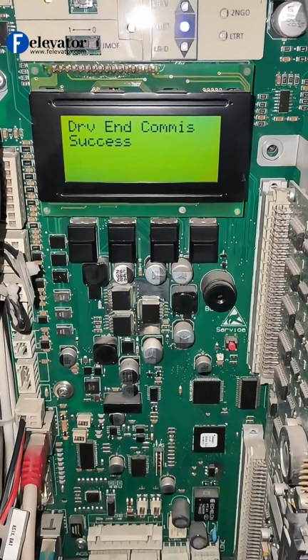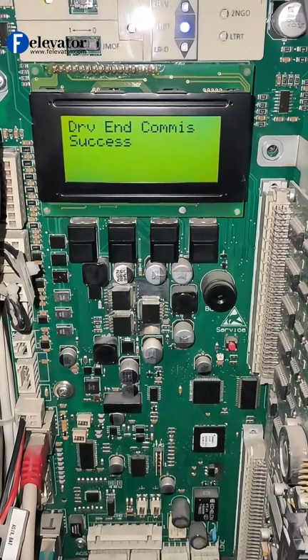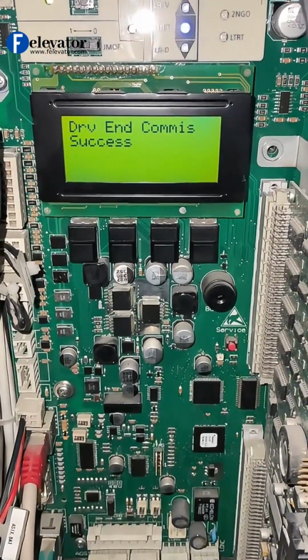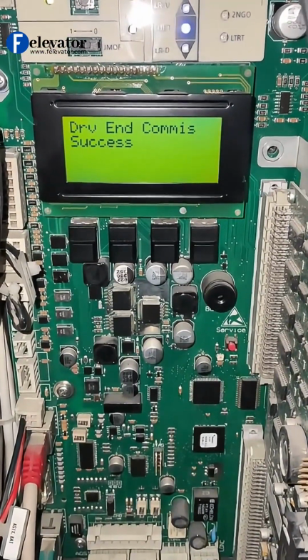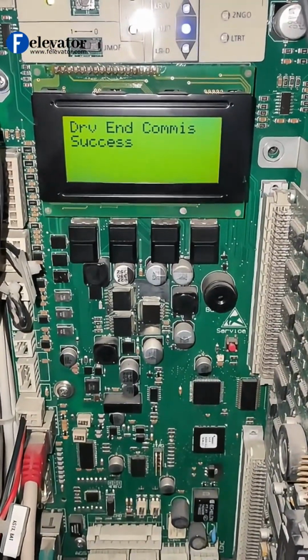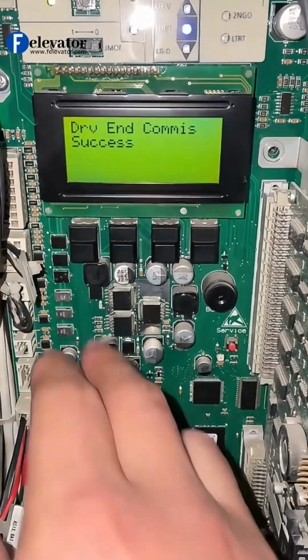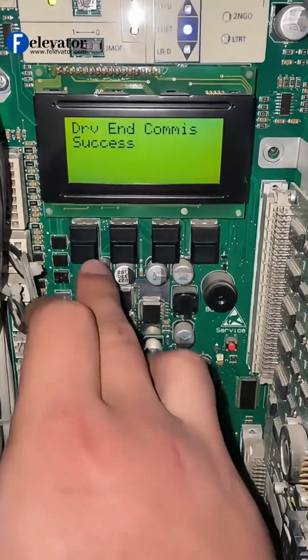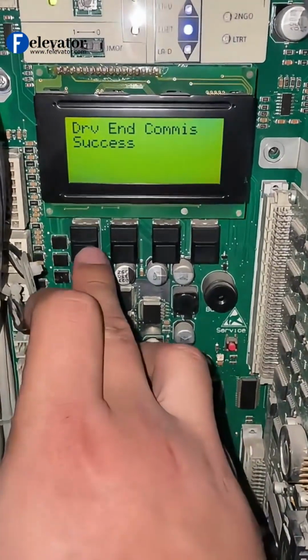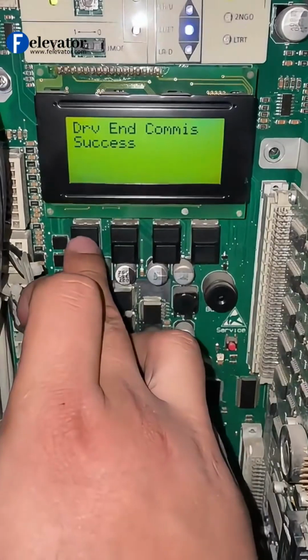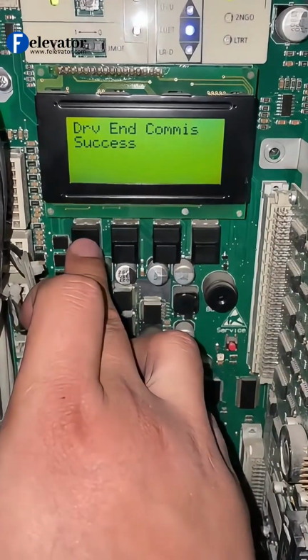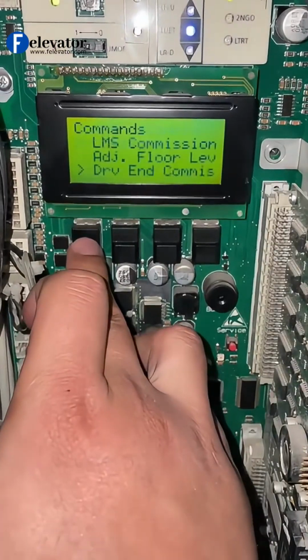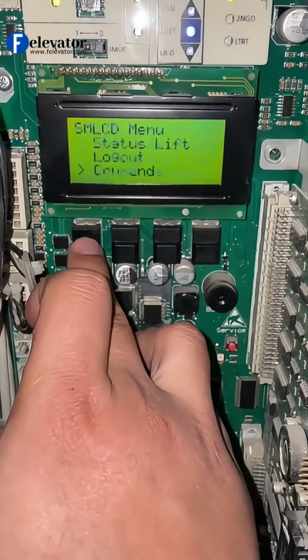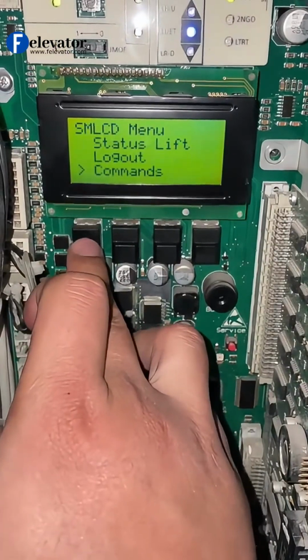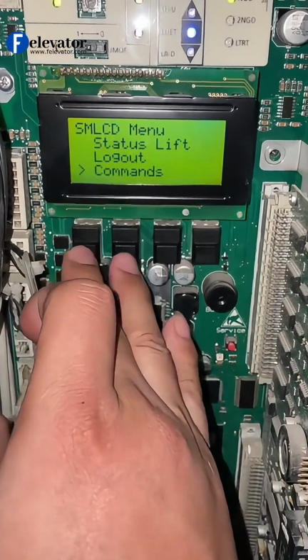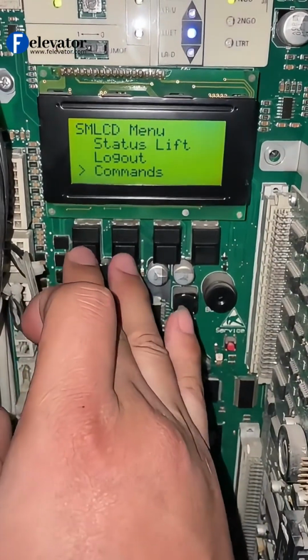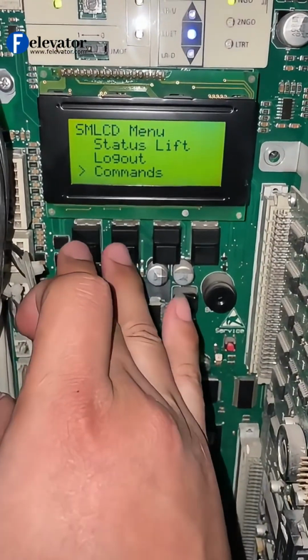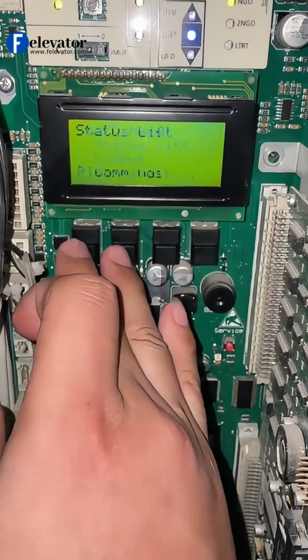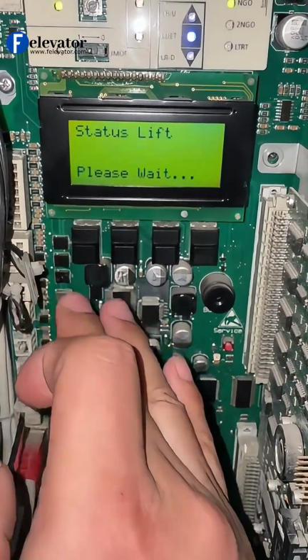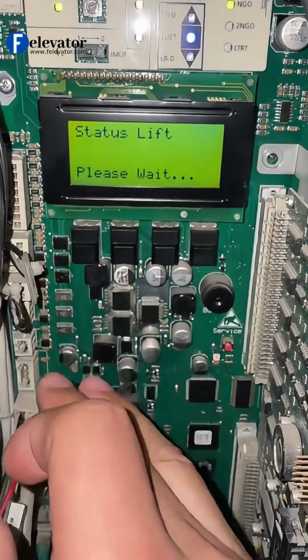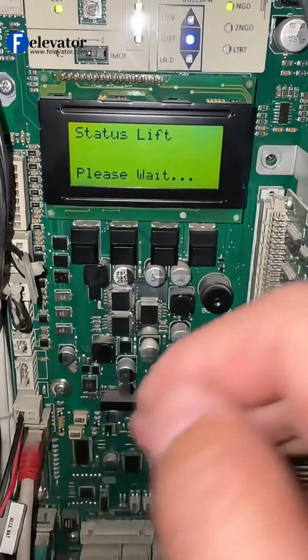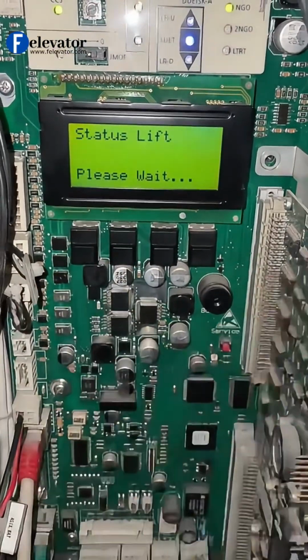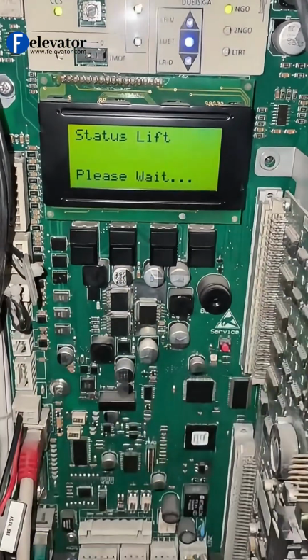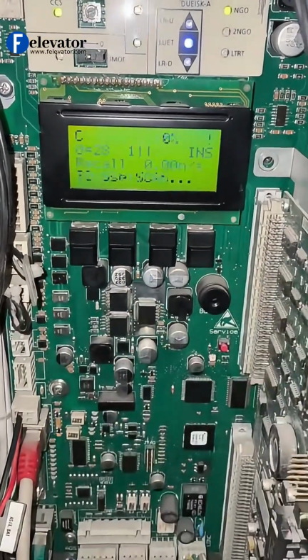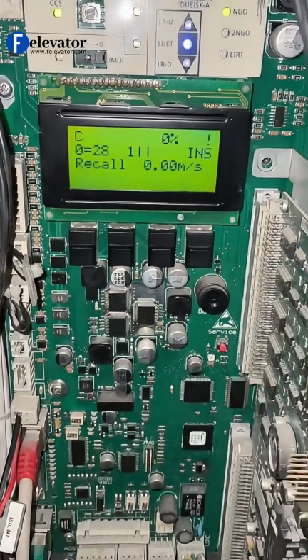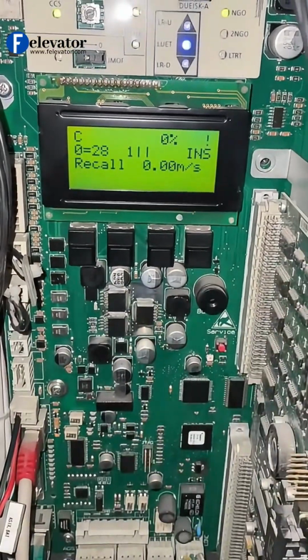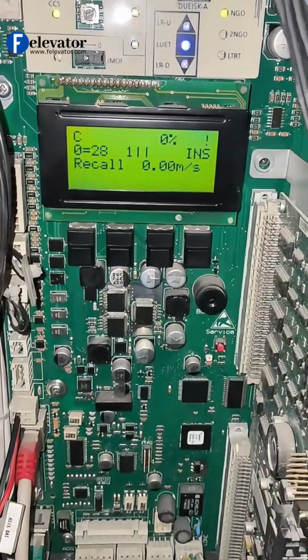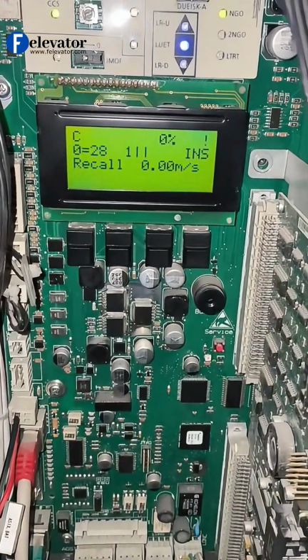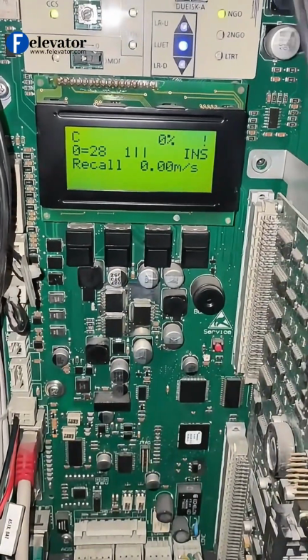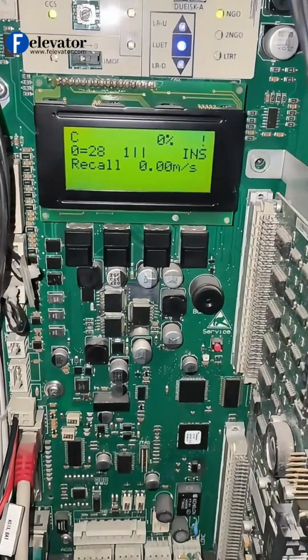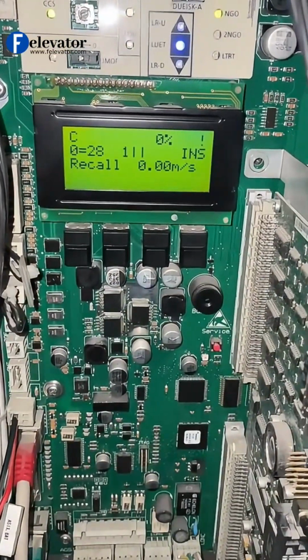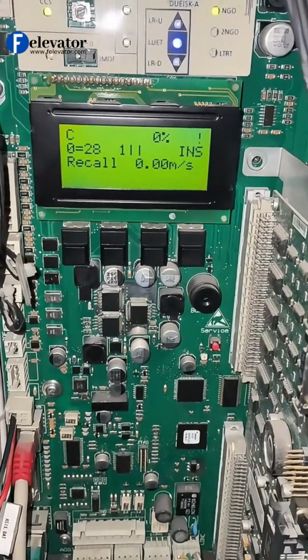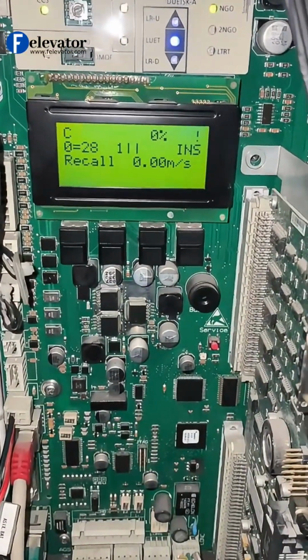Finally, take the elevator out of inspection mode back to normal service. And you are done.